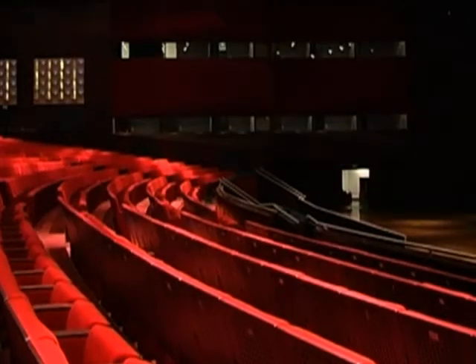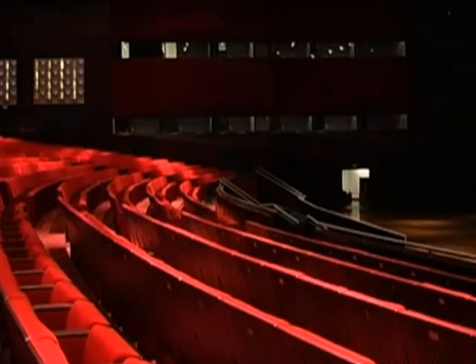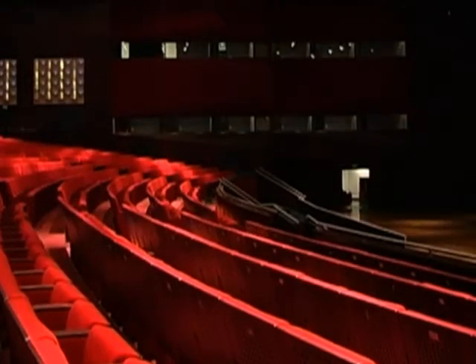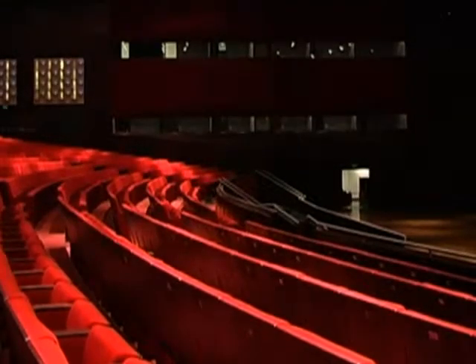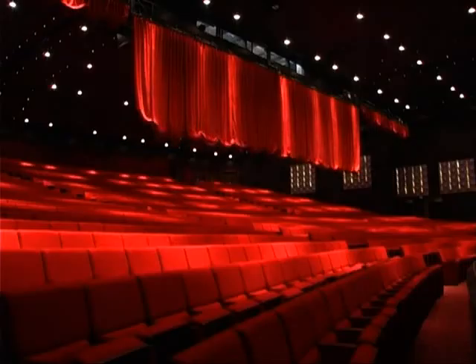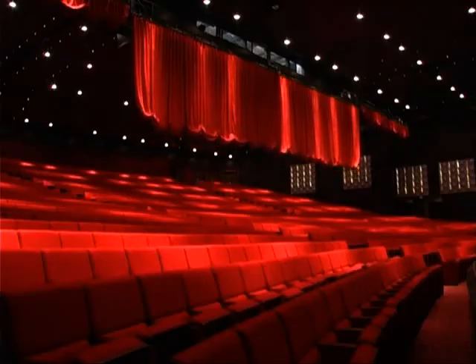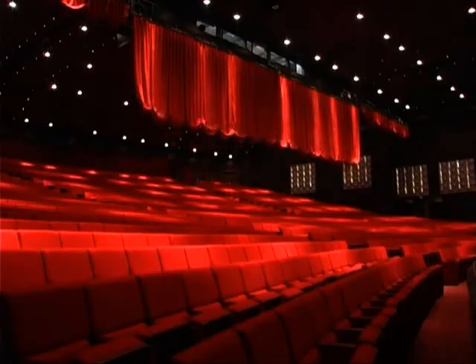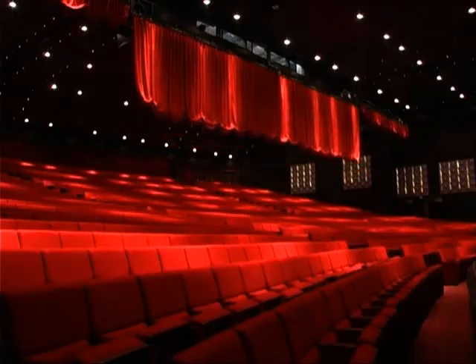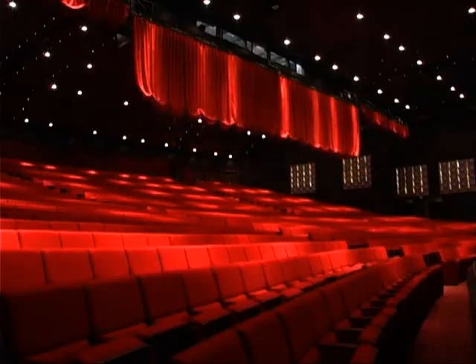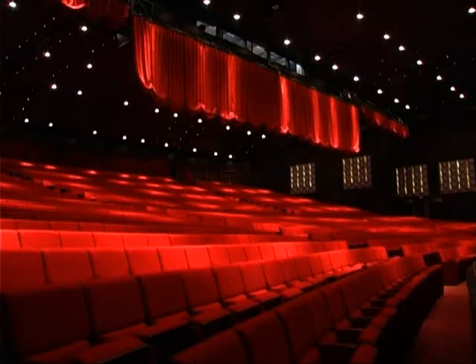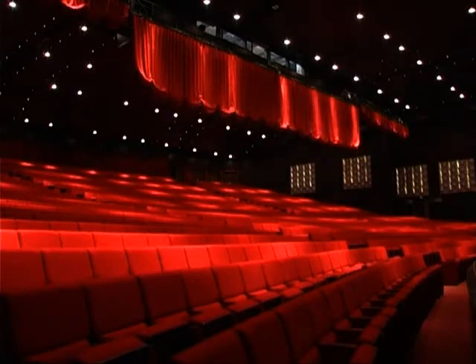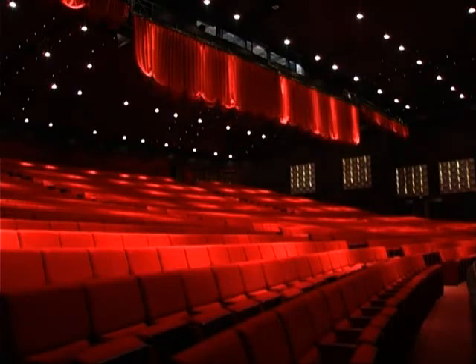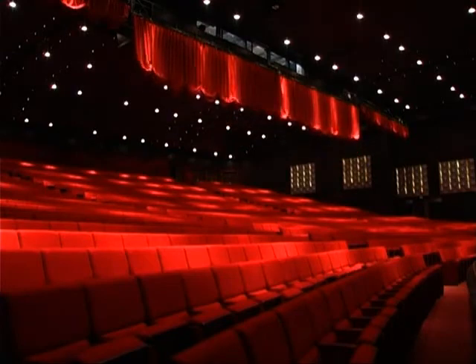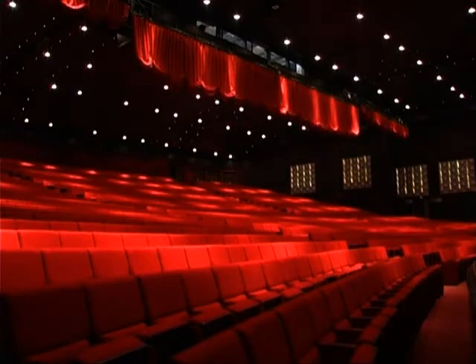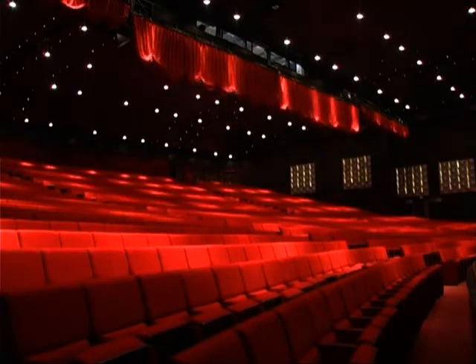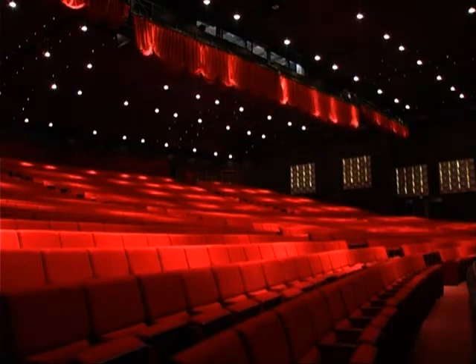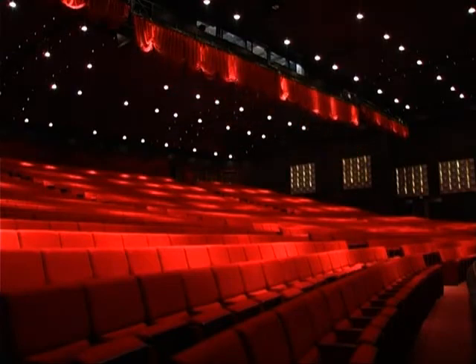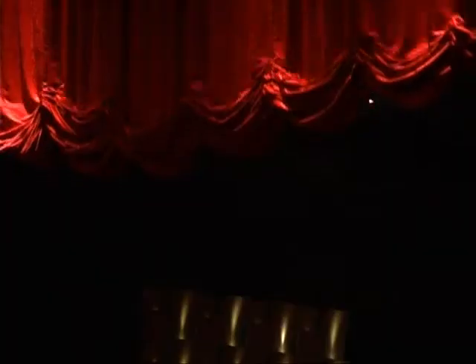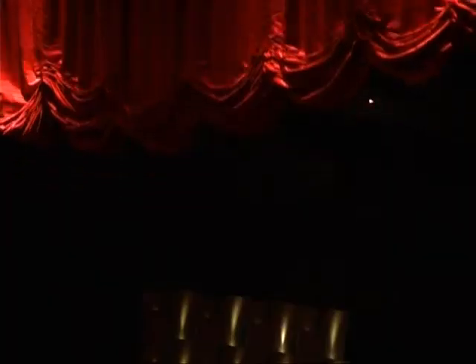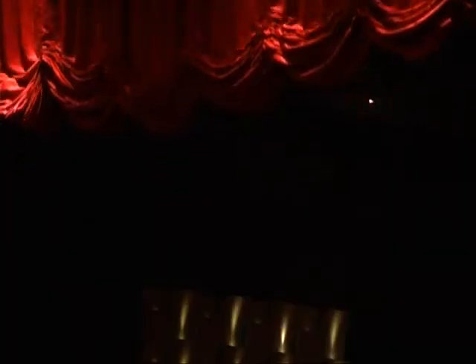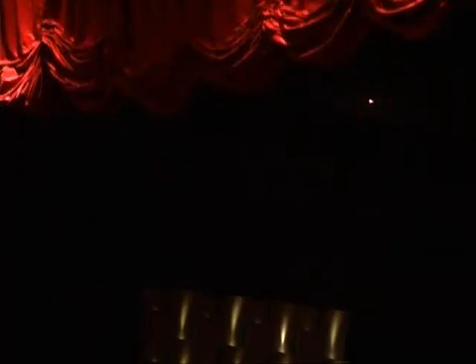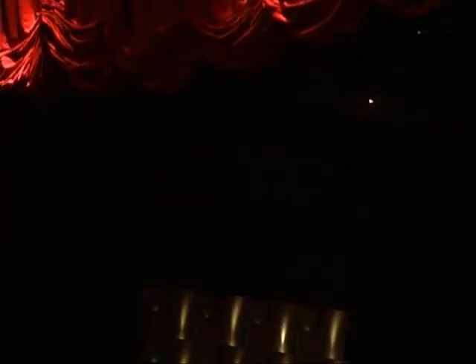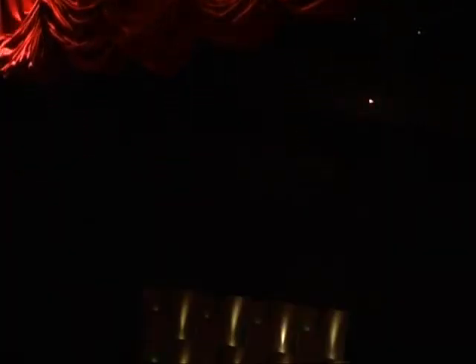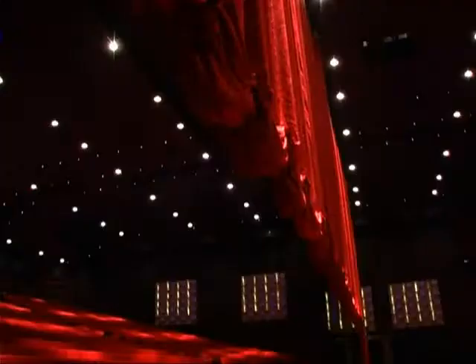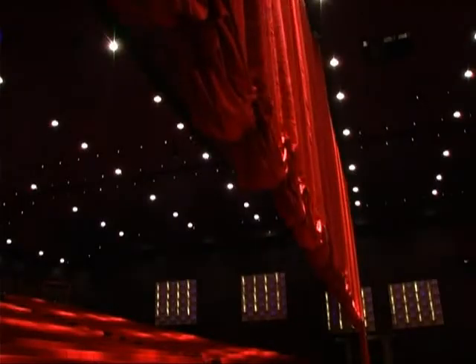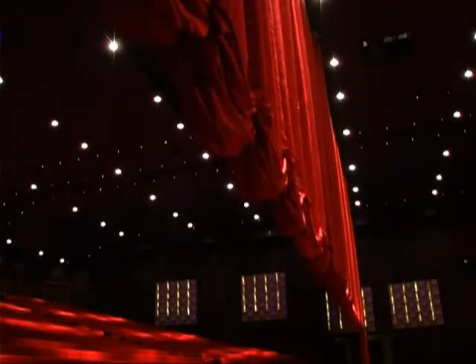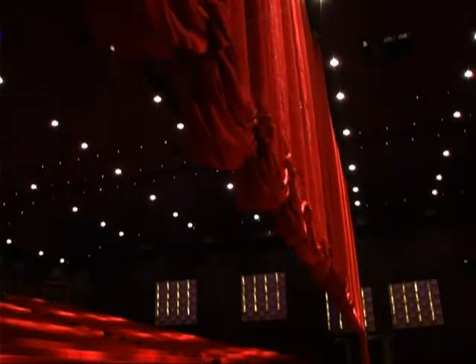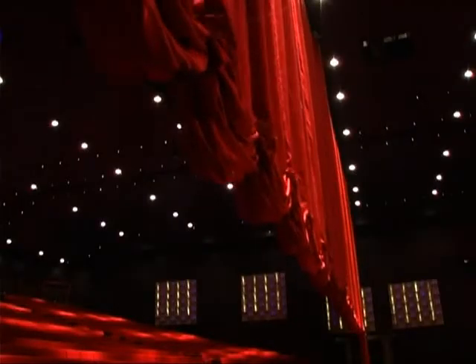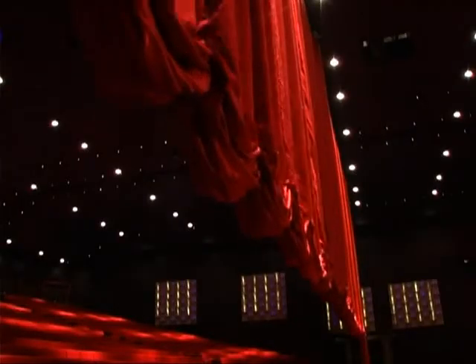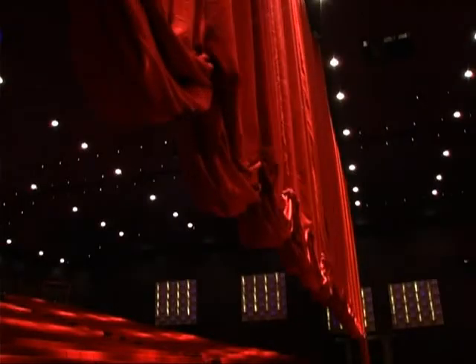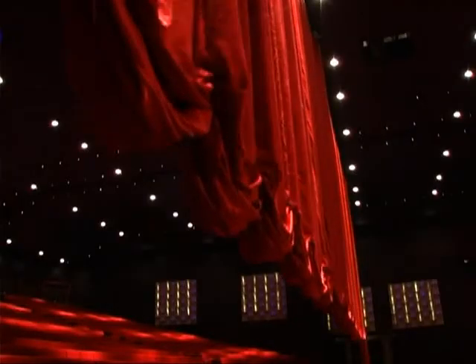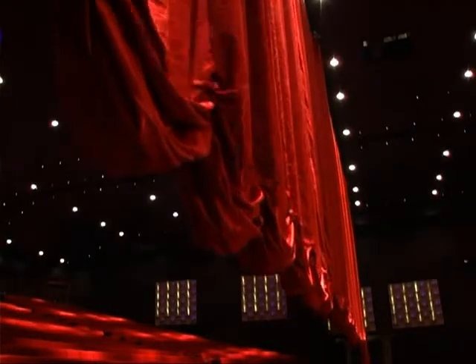Another feature which distinguishes Harbiye Auditorium is that it can be separated thanks to the mobile curtain system.